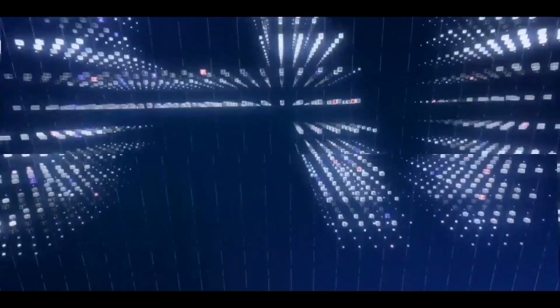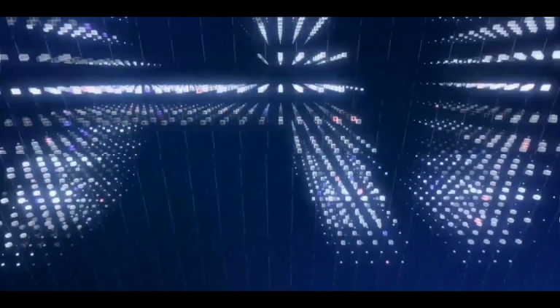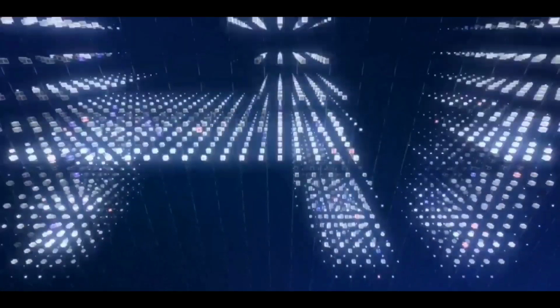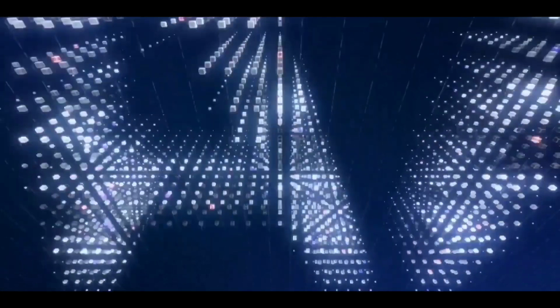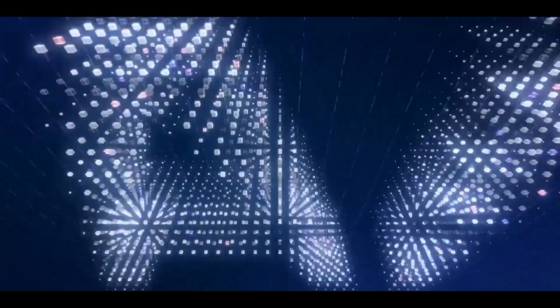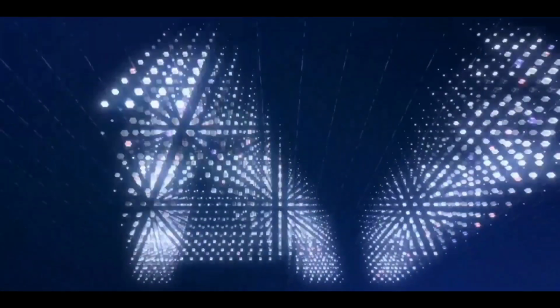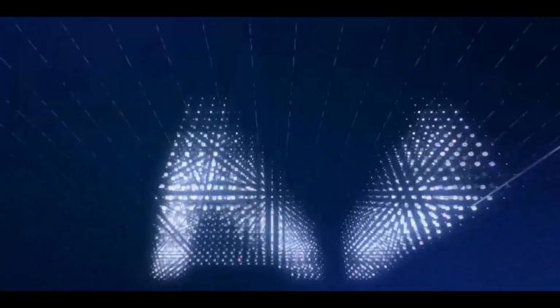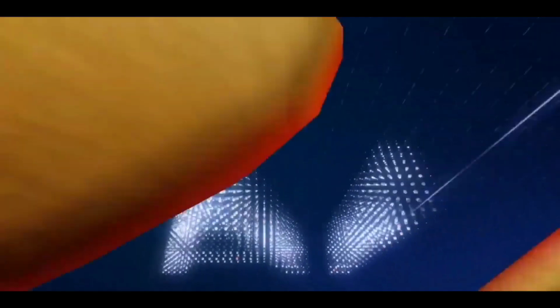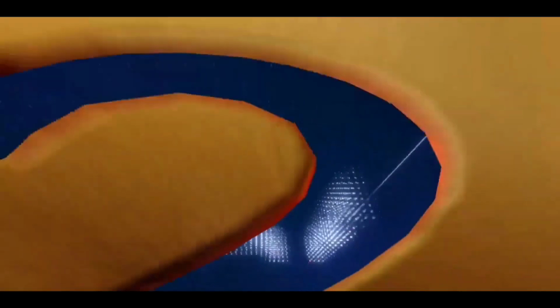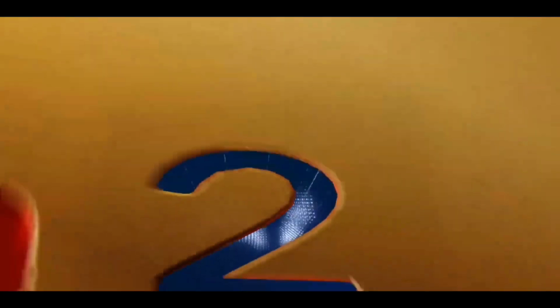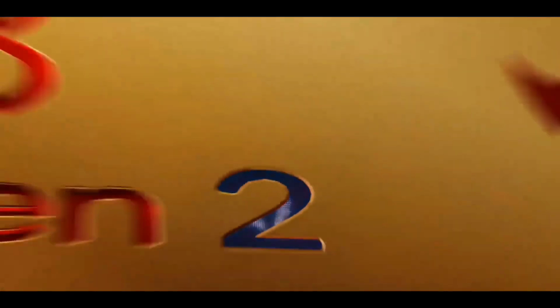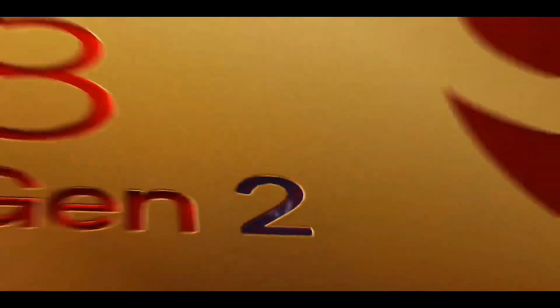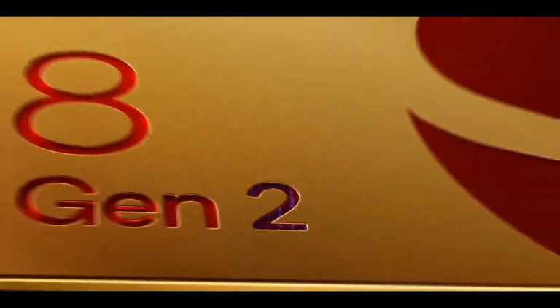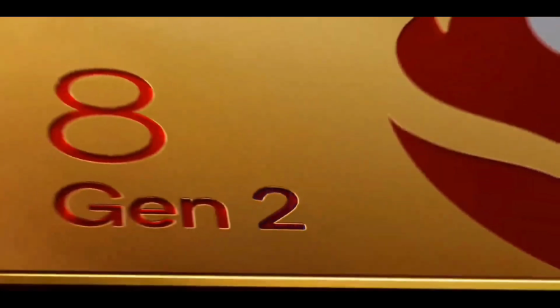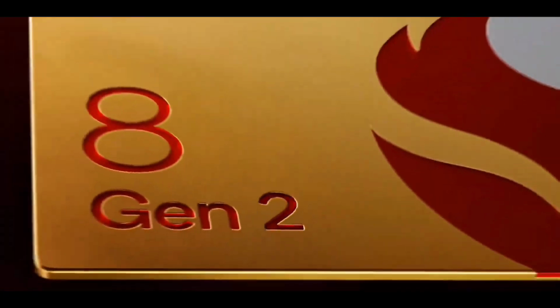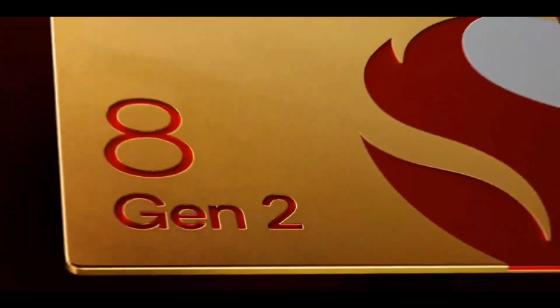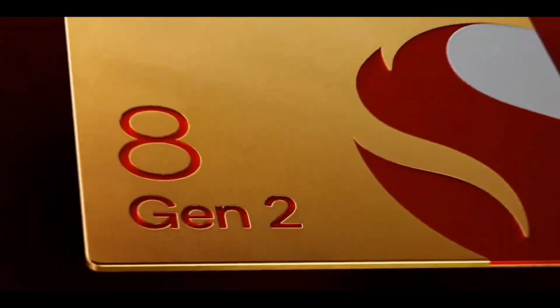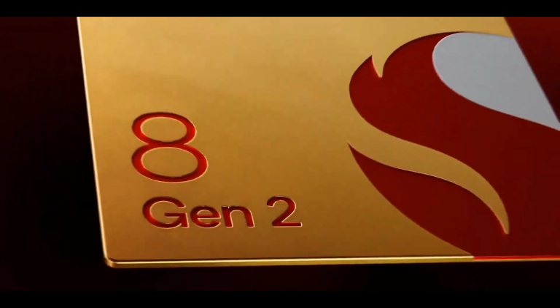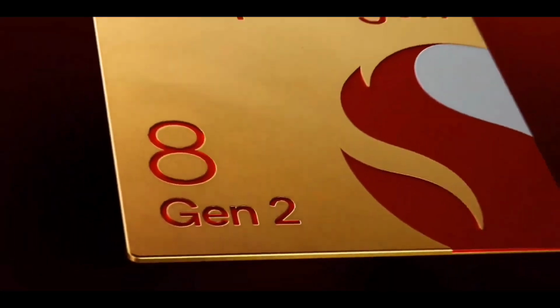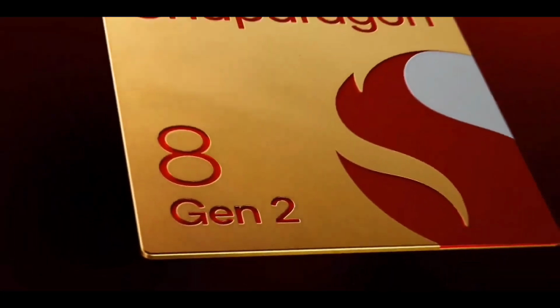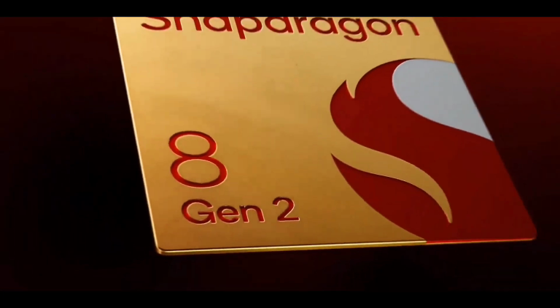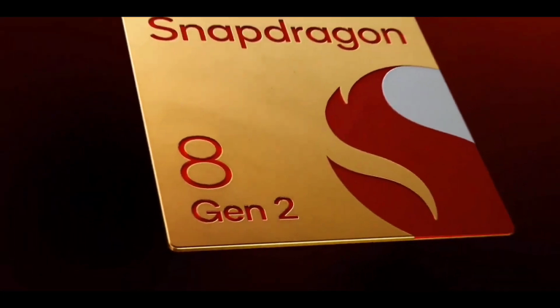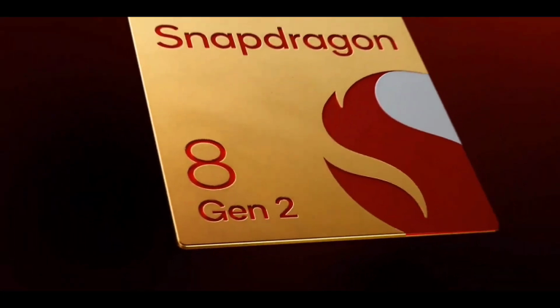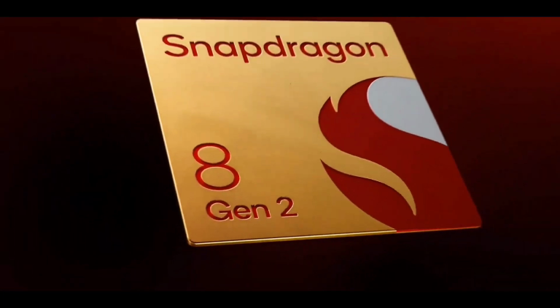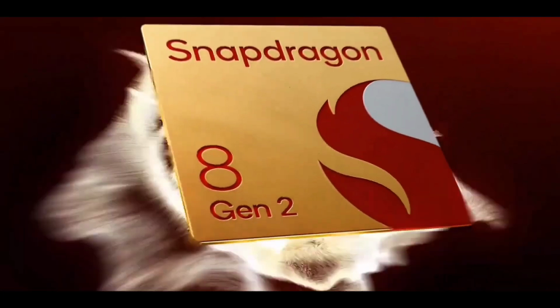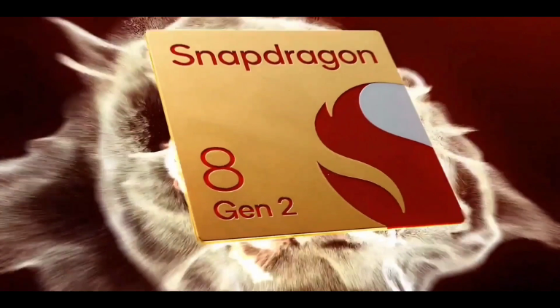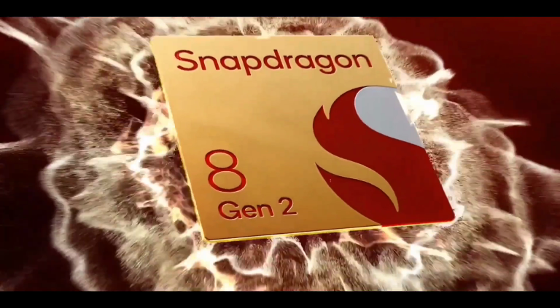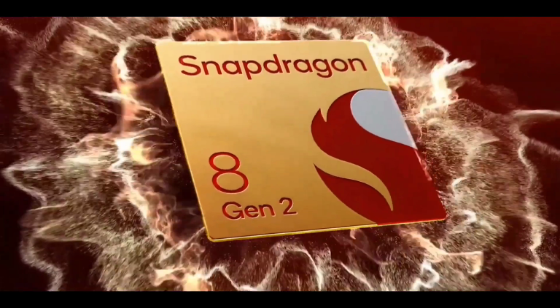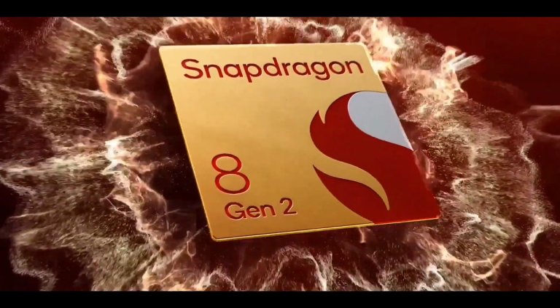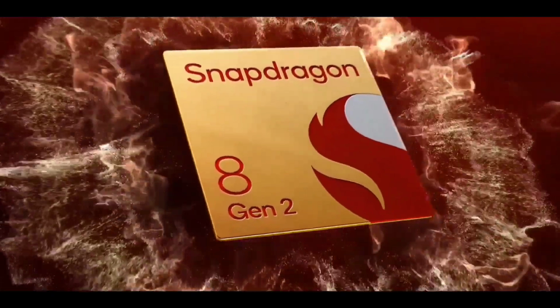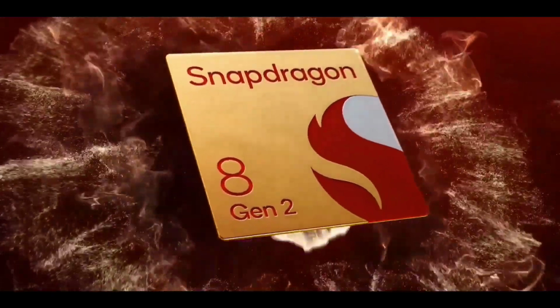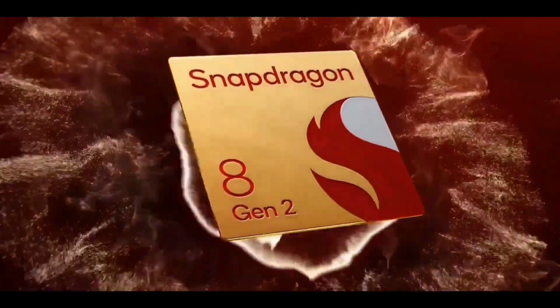The fingerprint reader is under the display rather than being mounted on the side. The latest X-series smartphone from Moto is powered by an octa-core Qualcomm Snapdragon 8 Gen 2 processor.